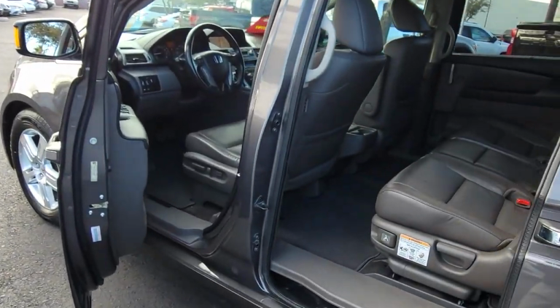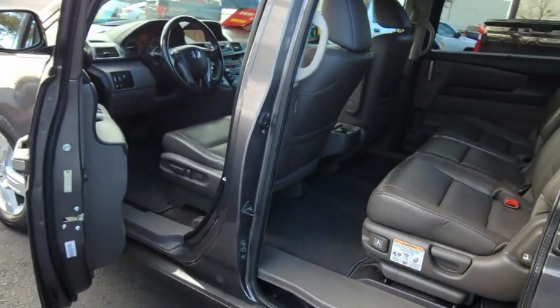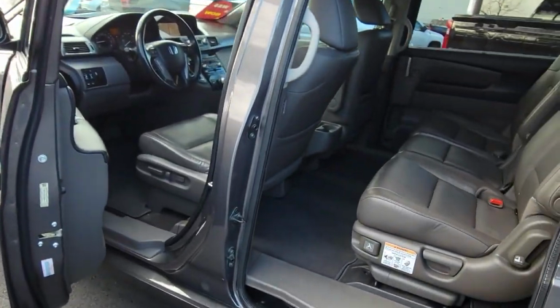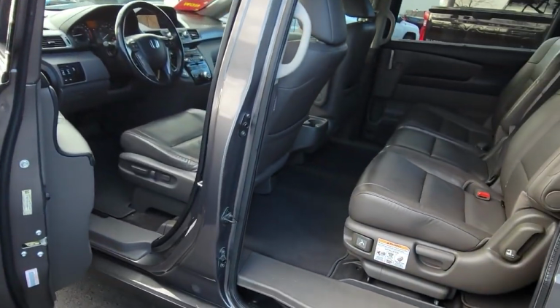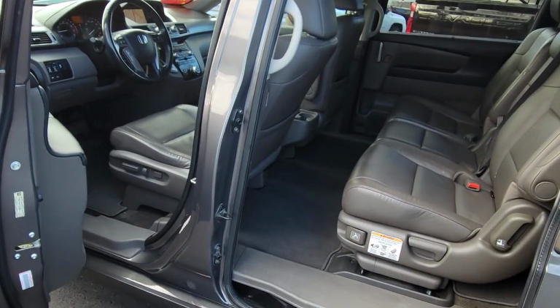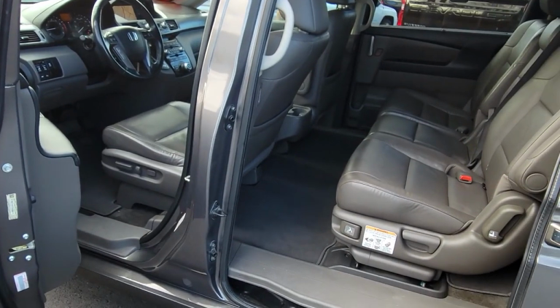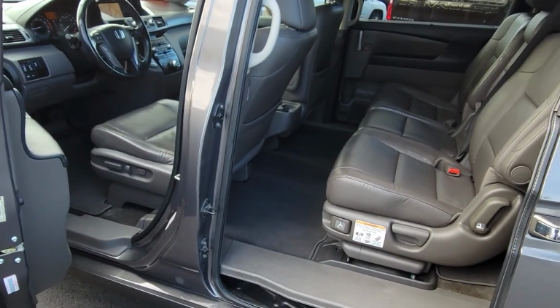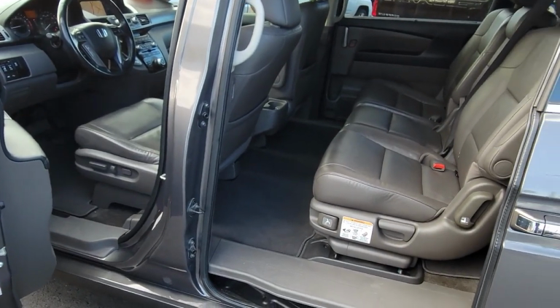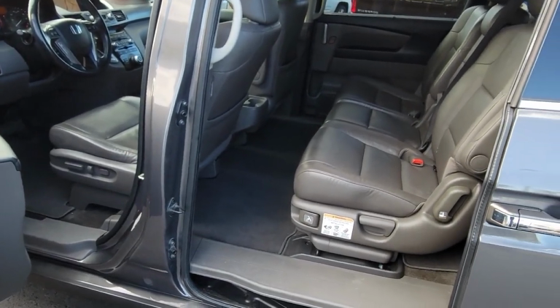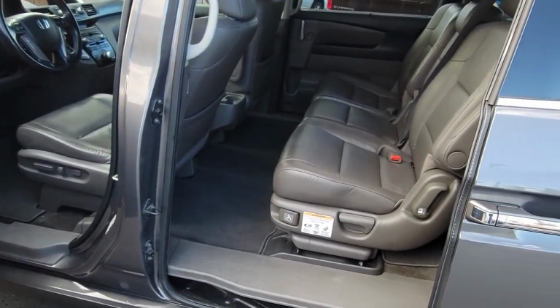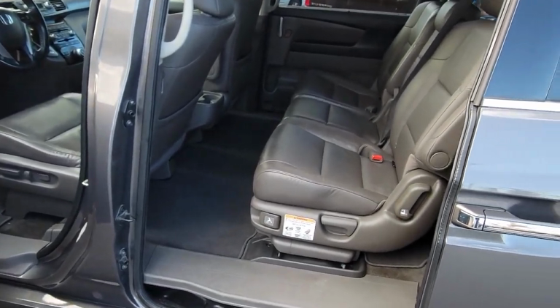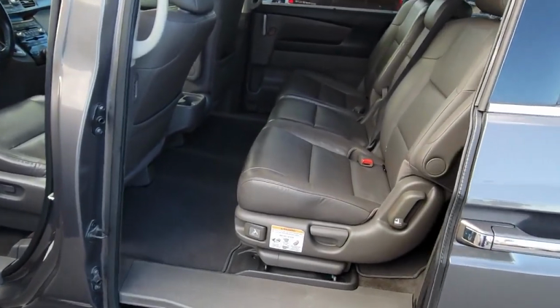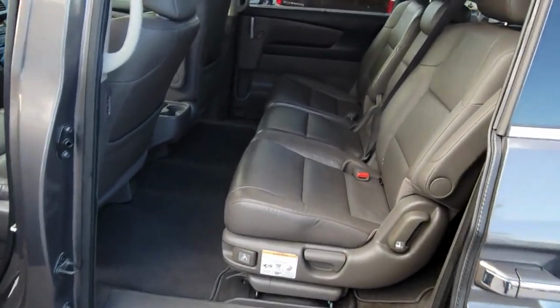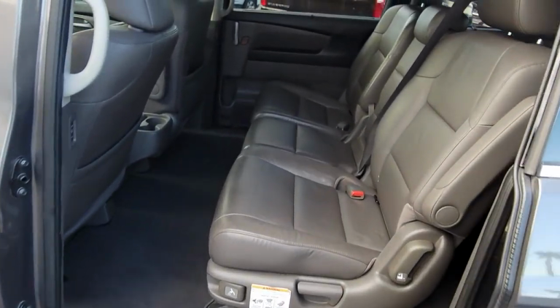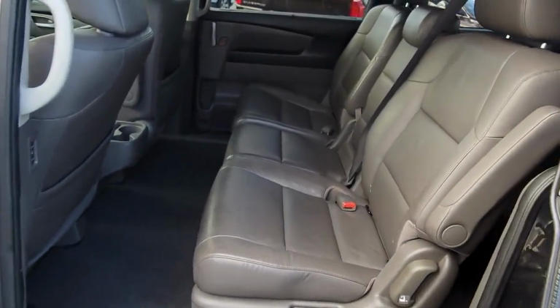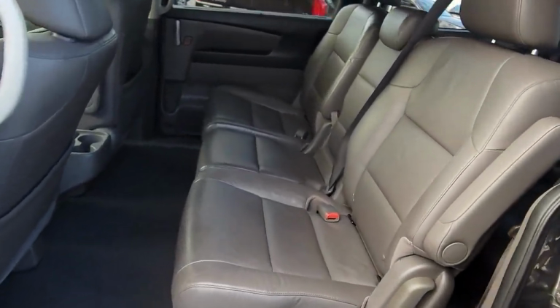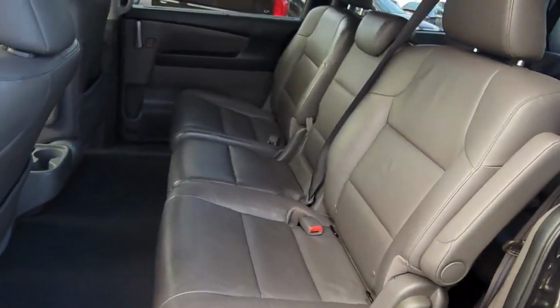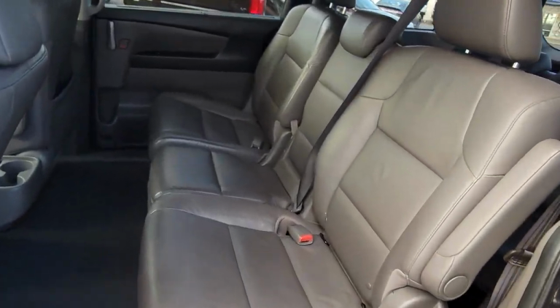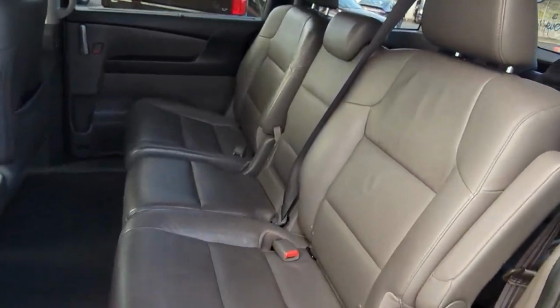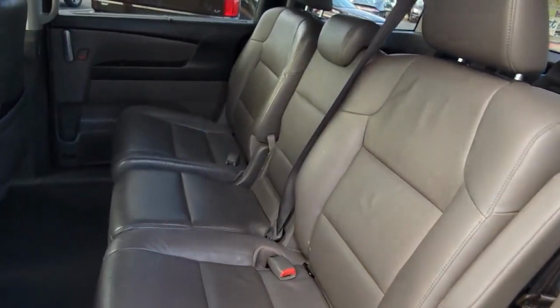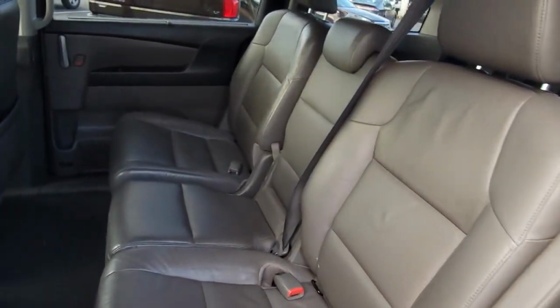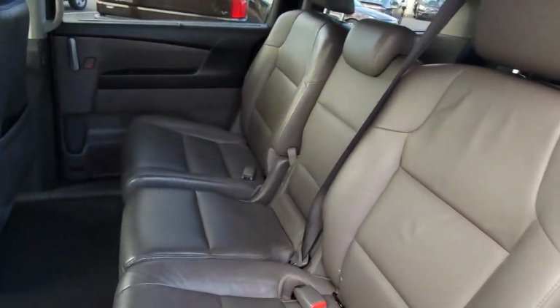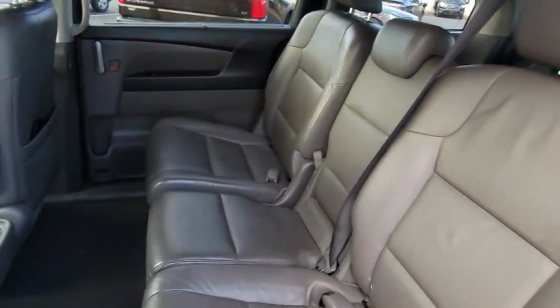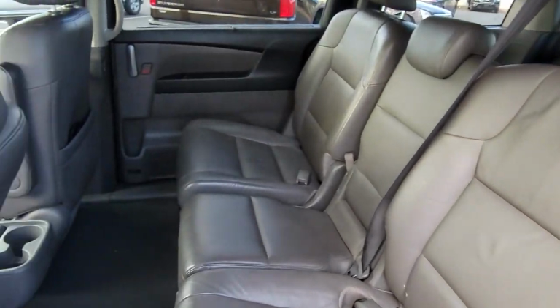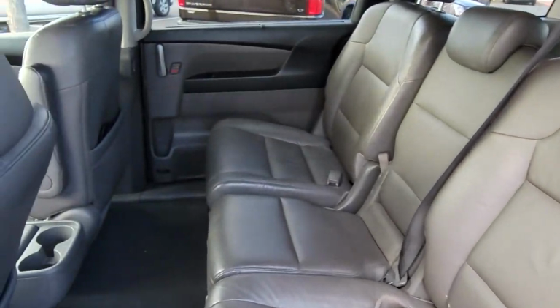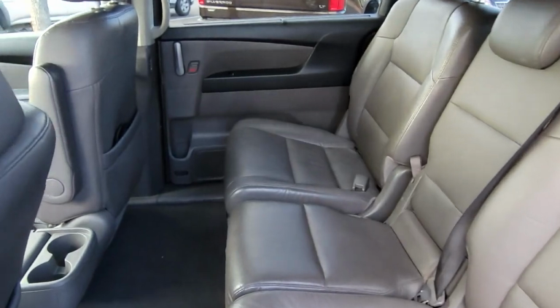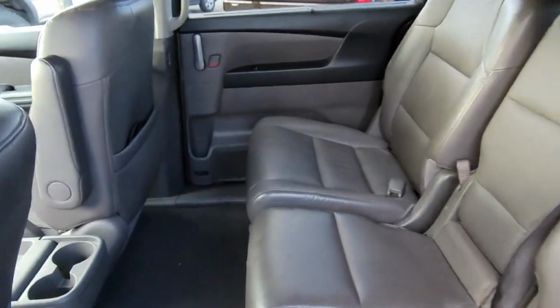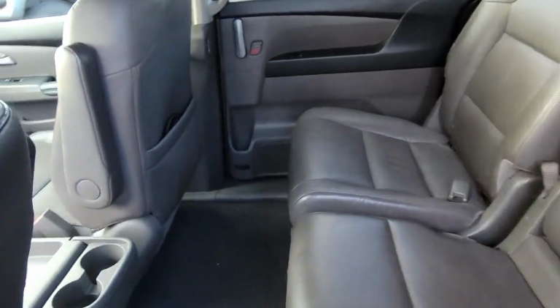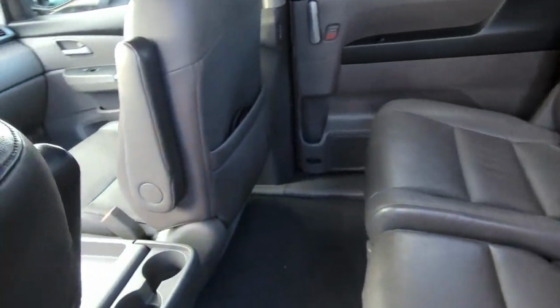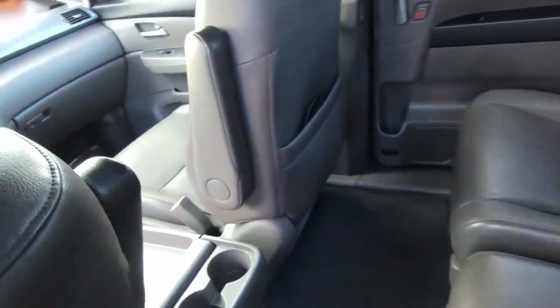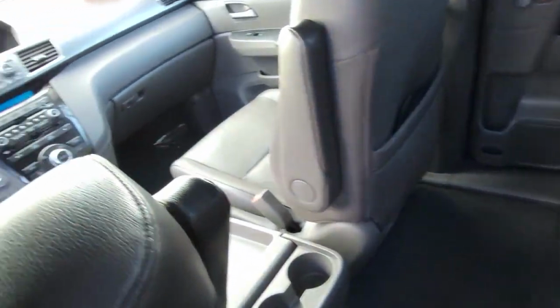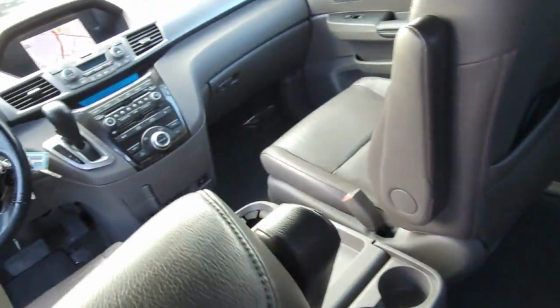Peace of mind is a beautiful thing. You'll enjoy that and more when you drive away in the Honda Odyssey. Take it out for a road test today.